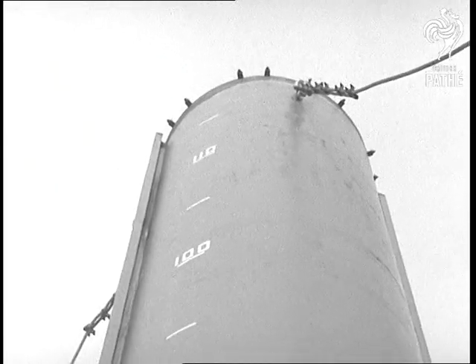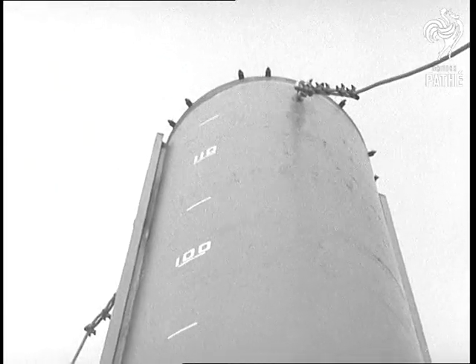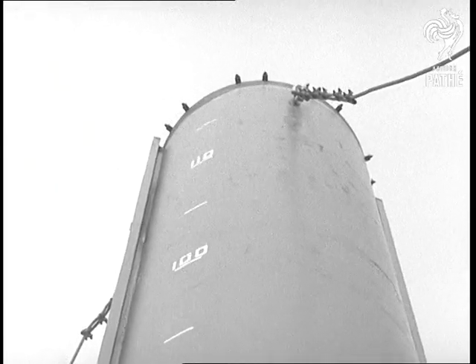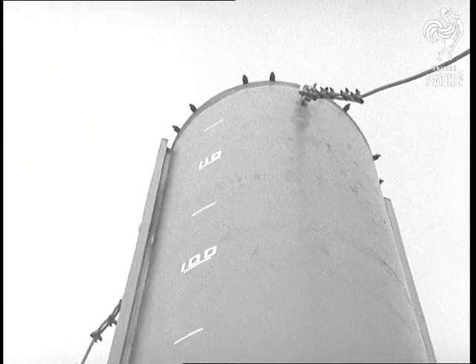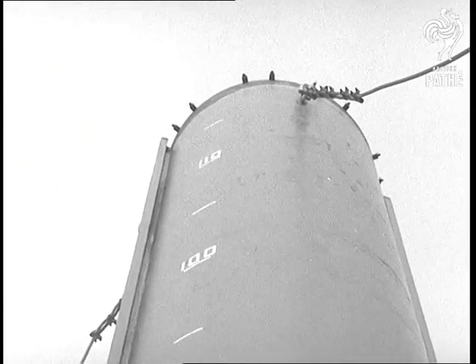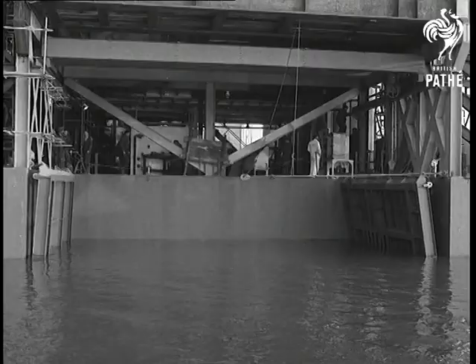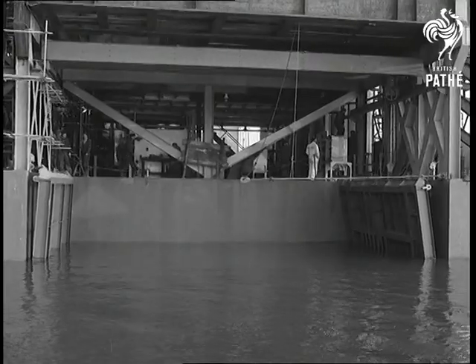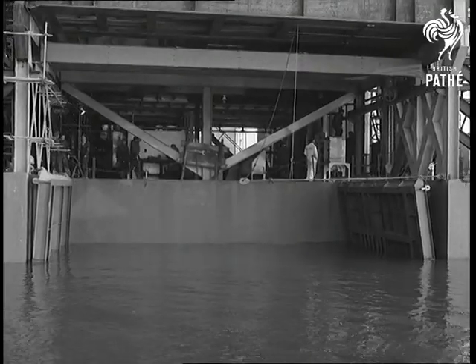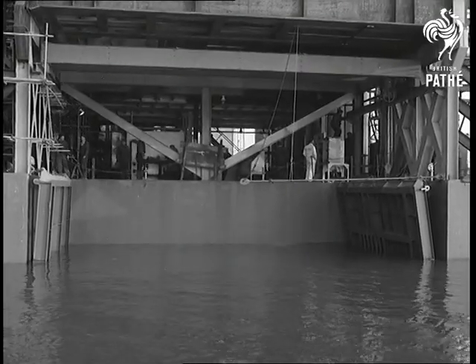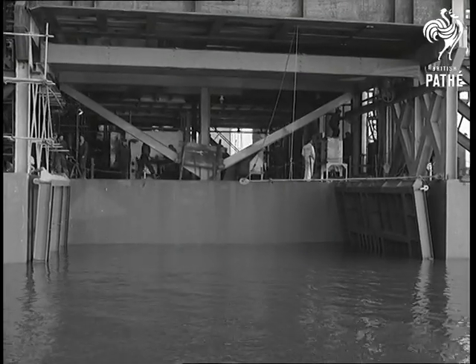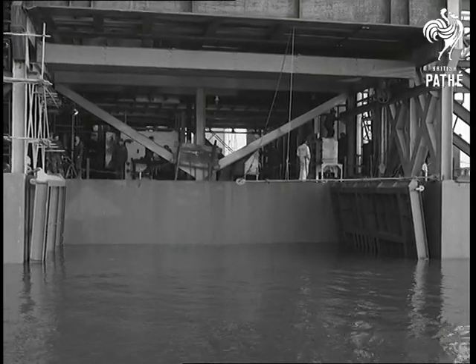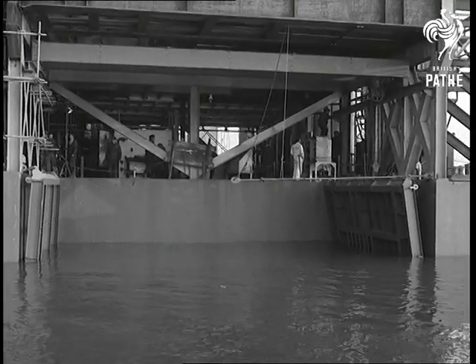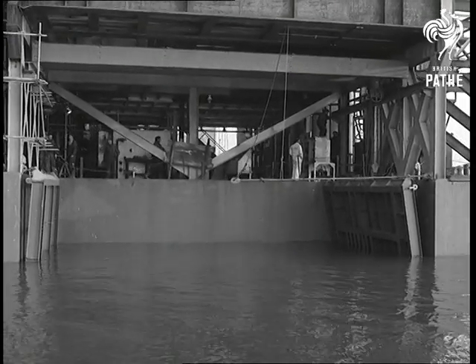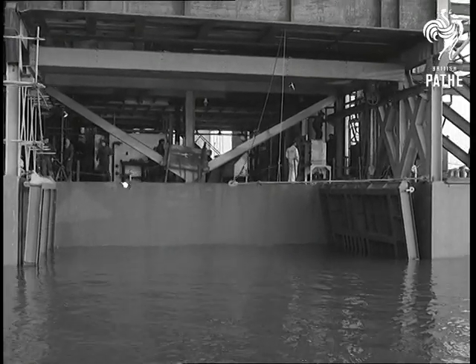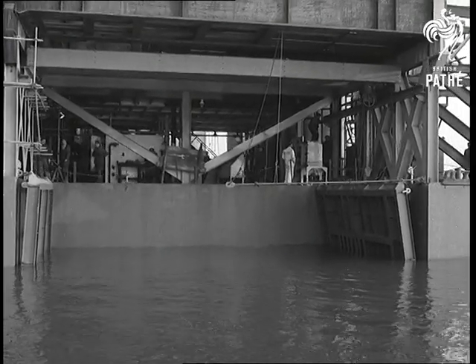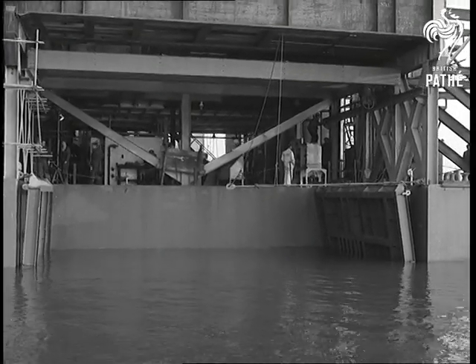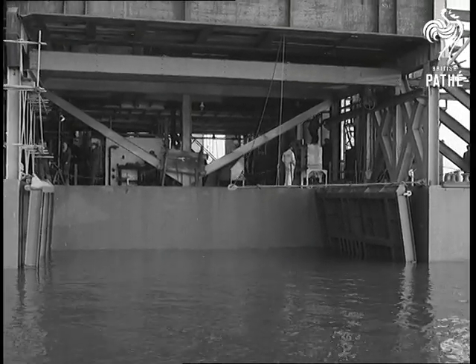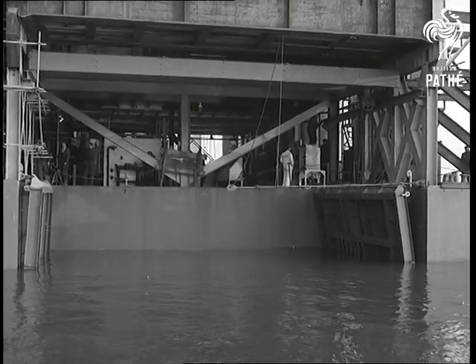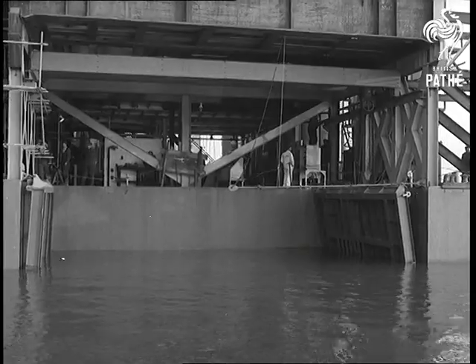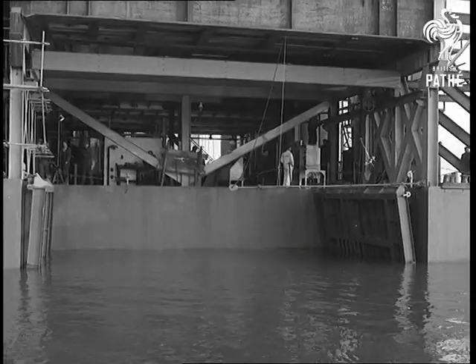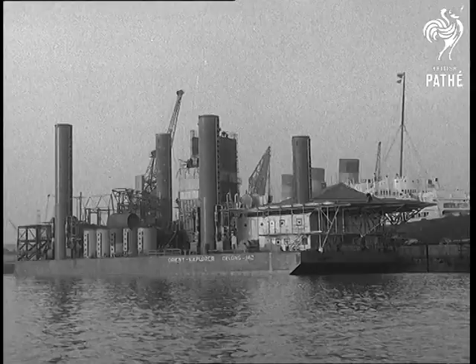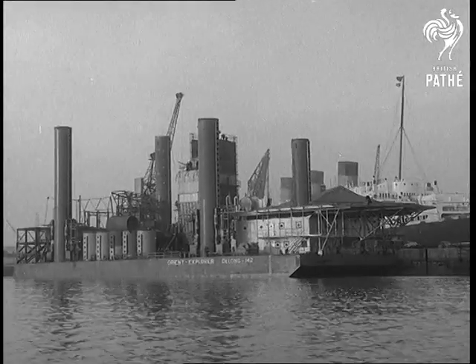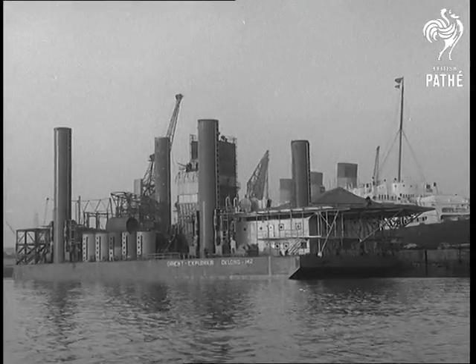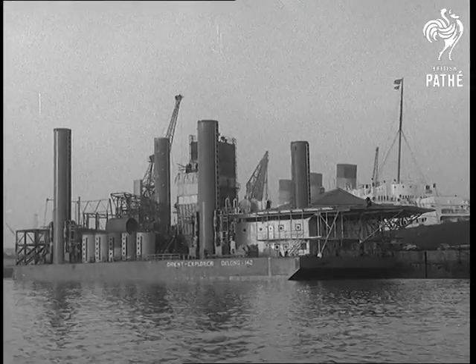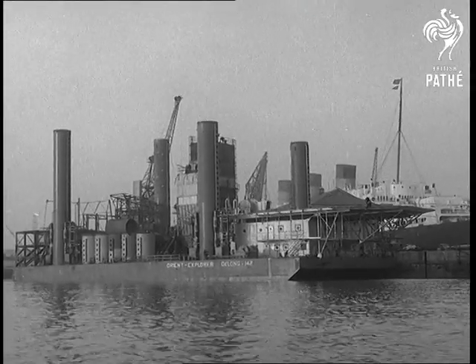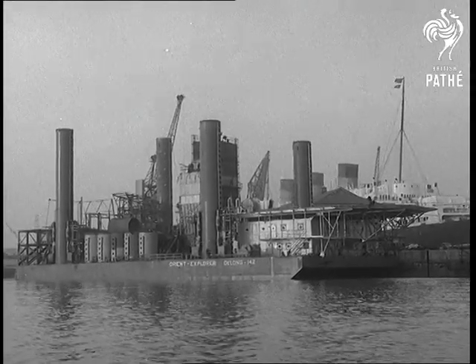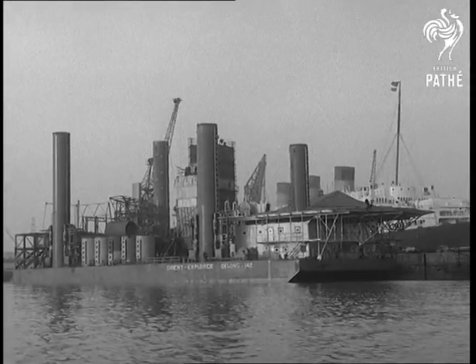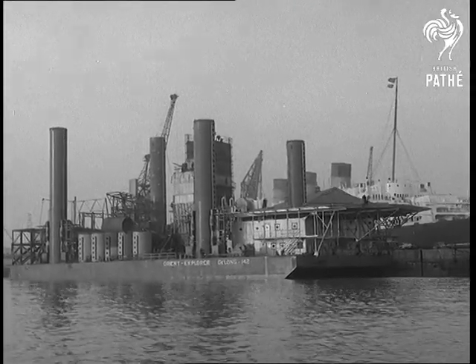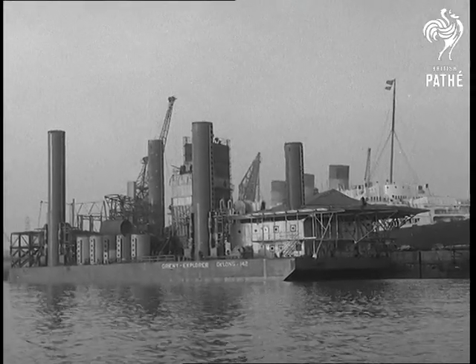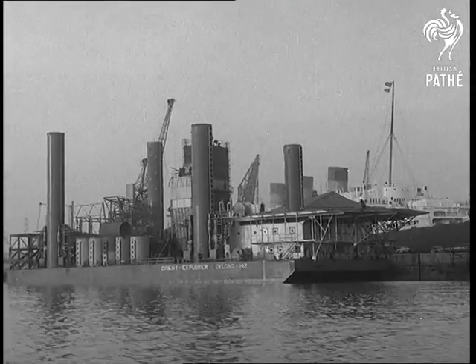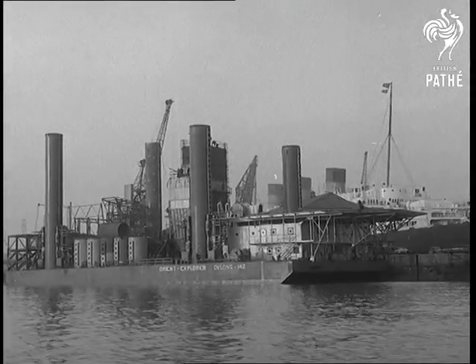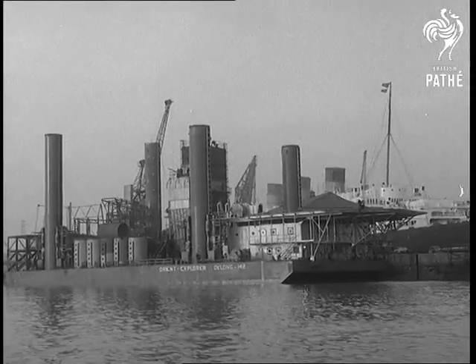A derrick will be fixed for boring down into the seabed to tap big reserves of oil. She's cost a million, but what's that to the oil industry? It's great.